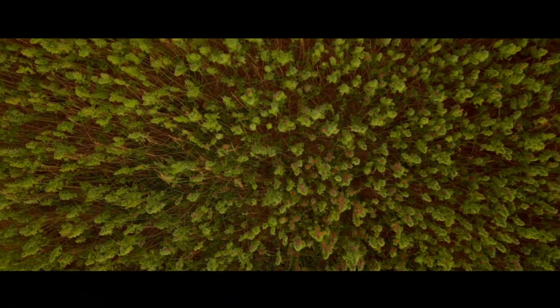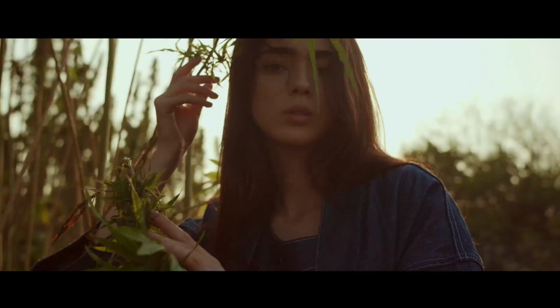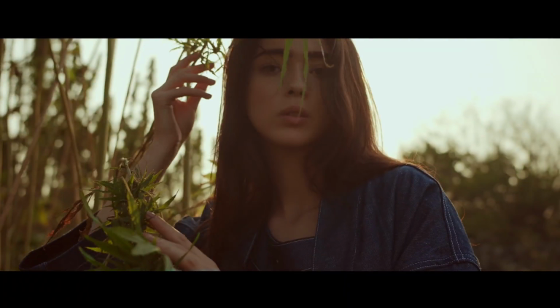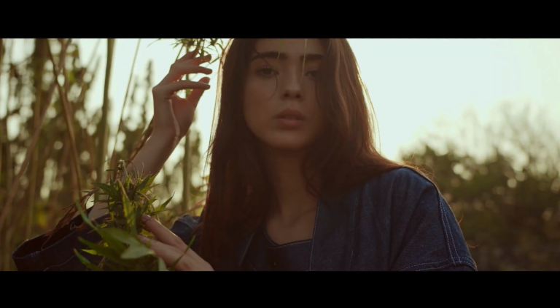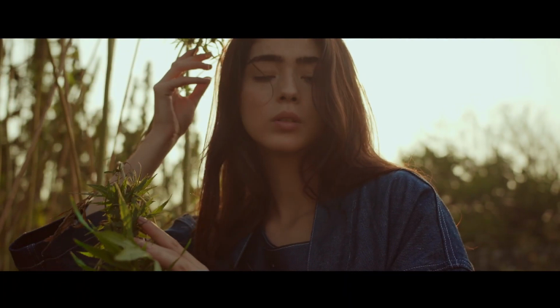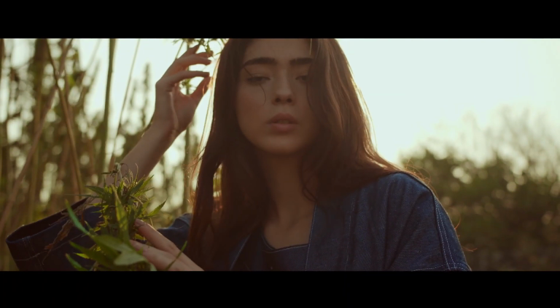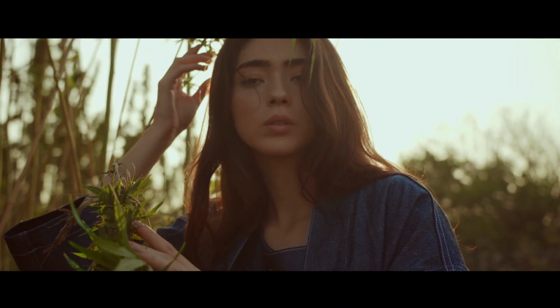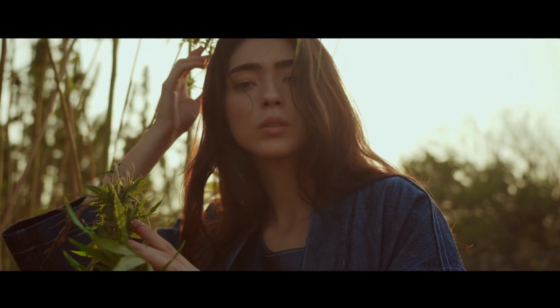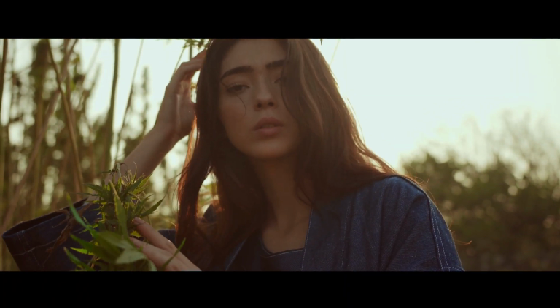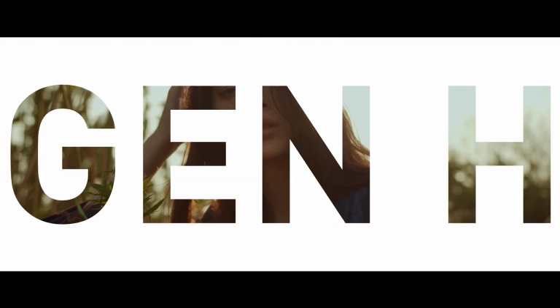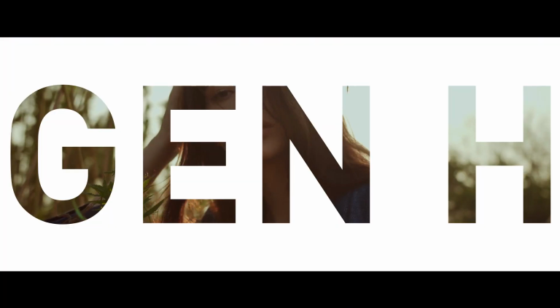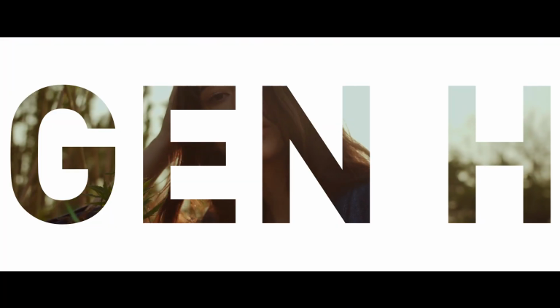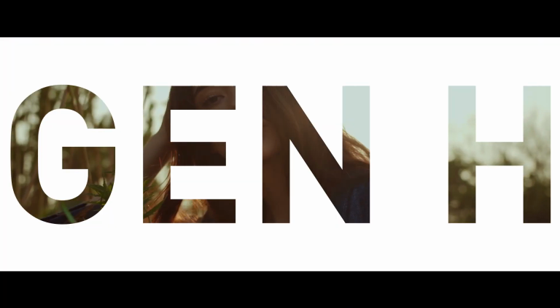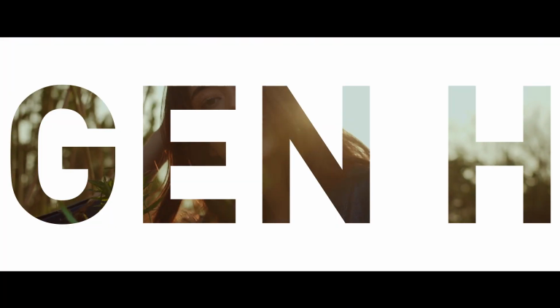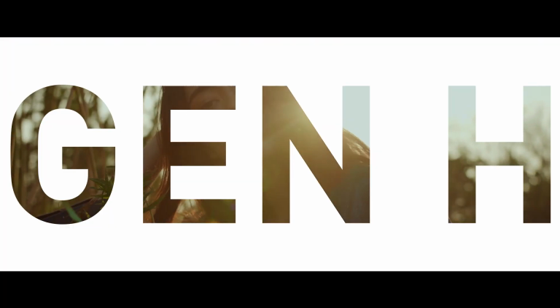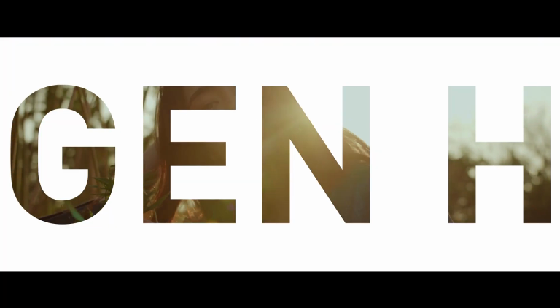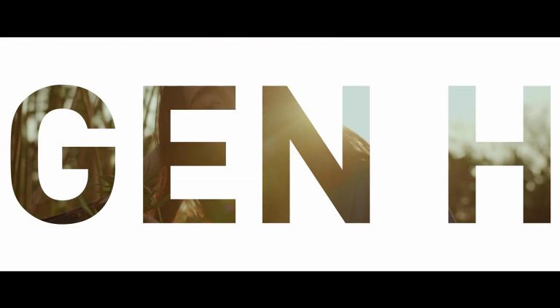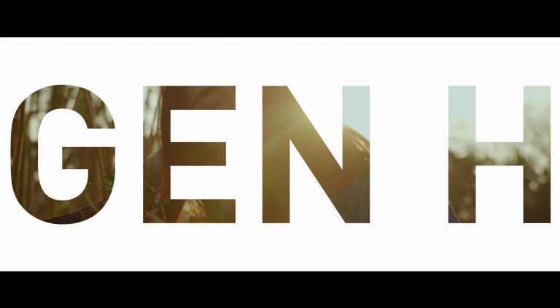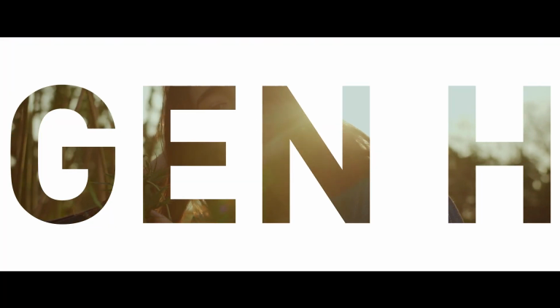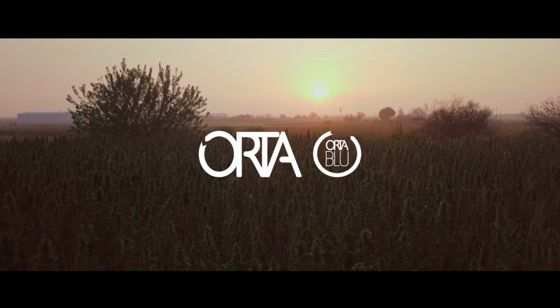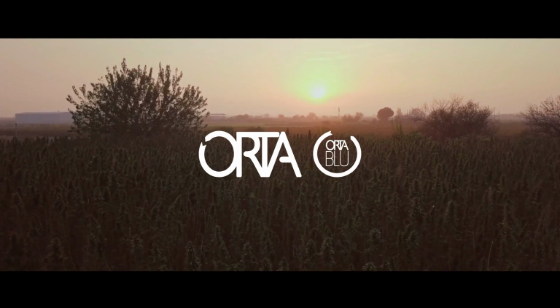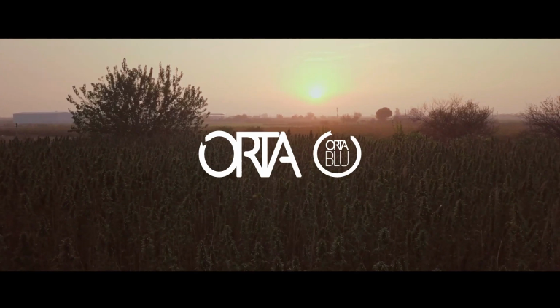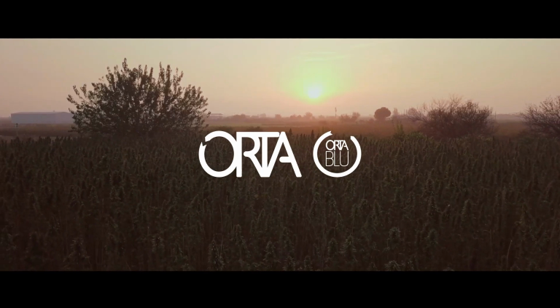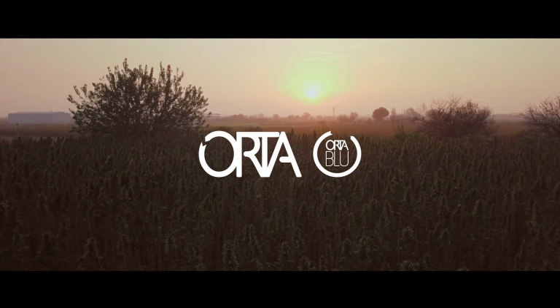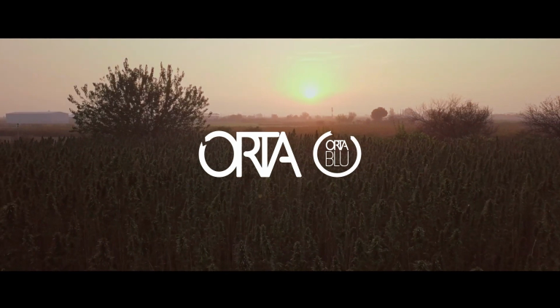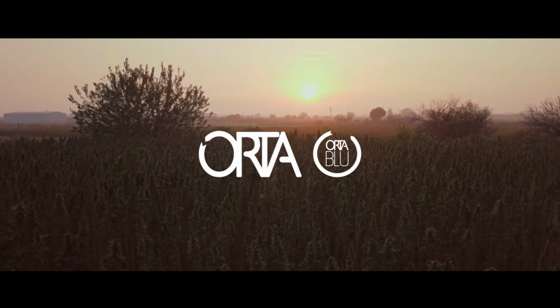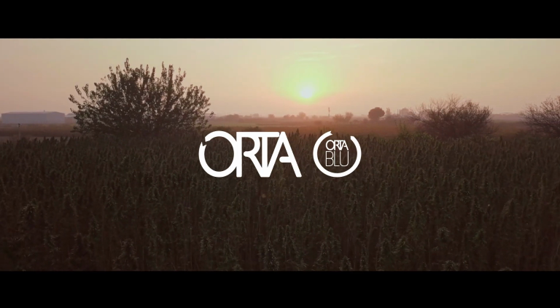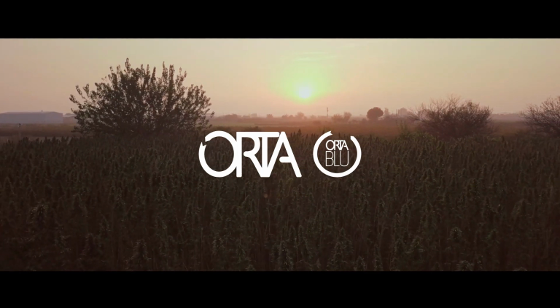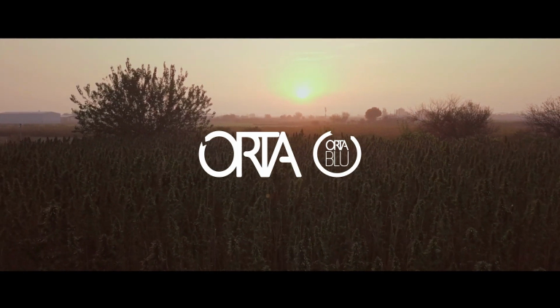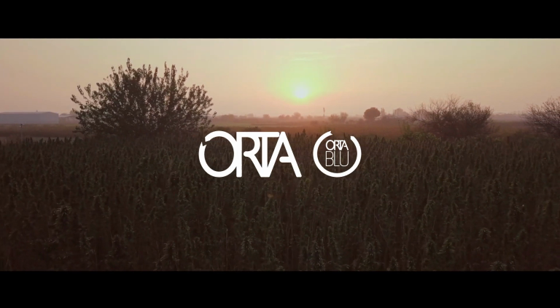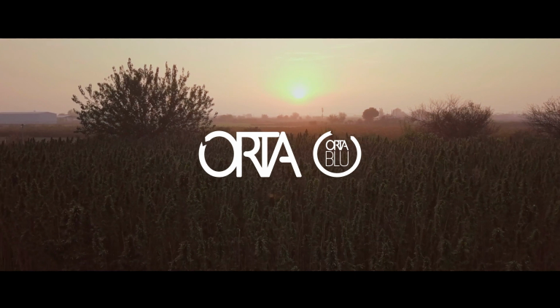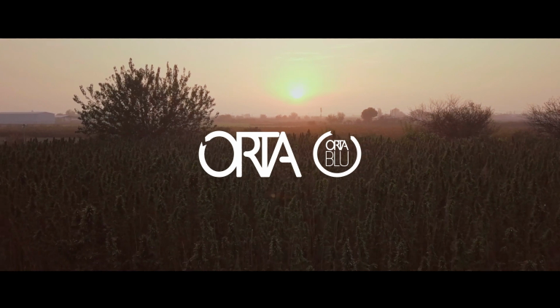Join us with Gen H, our newest collection made with hemp.